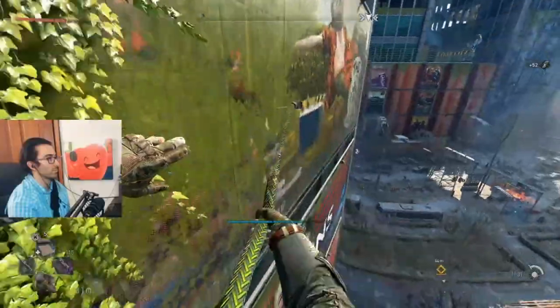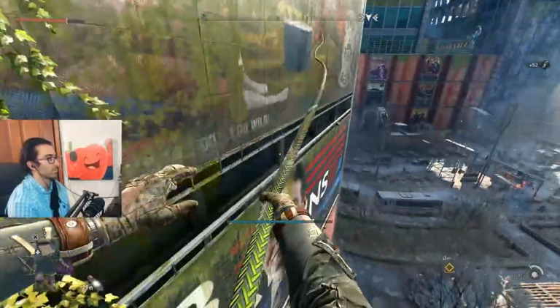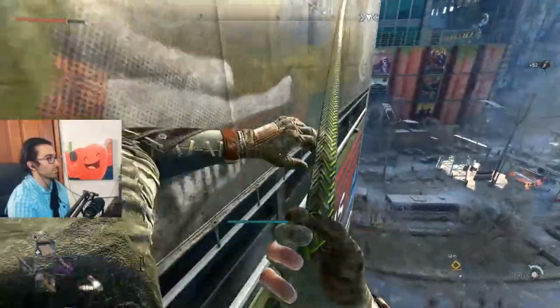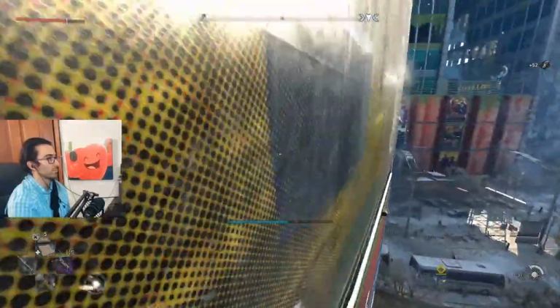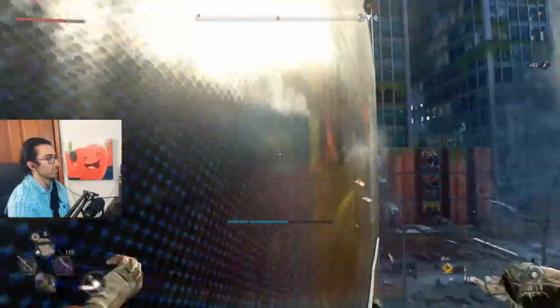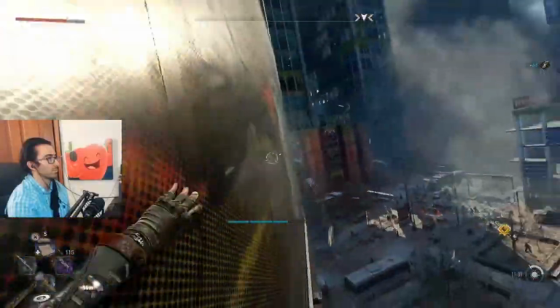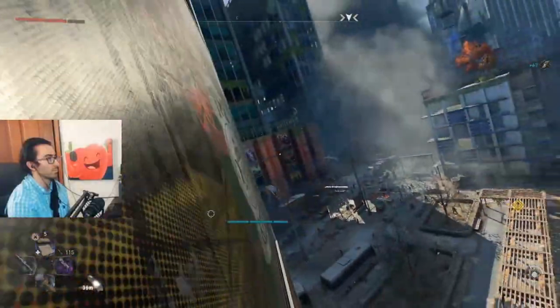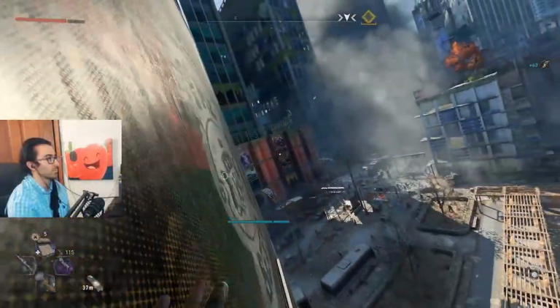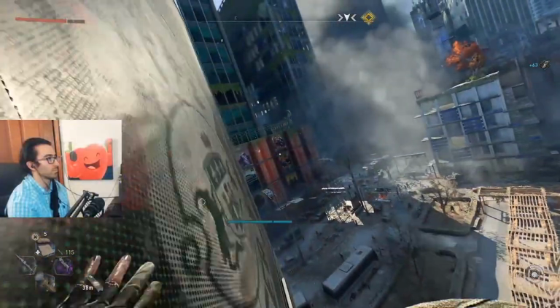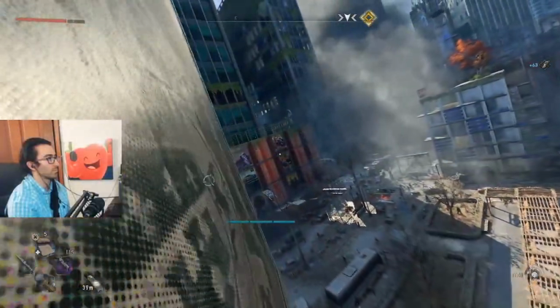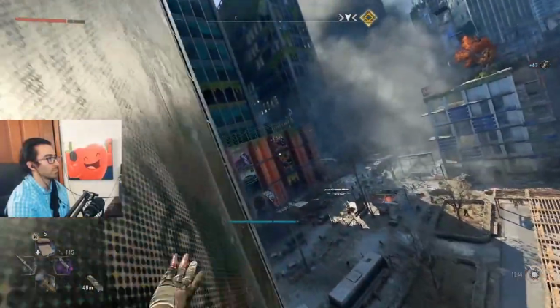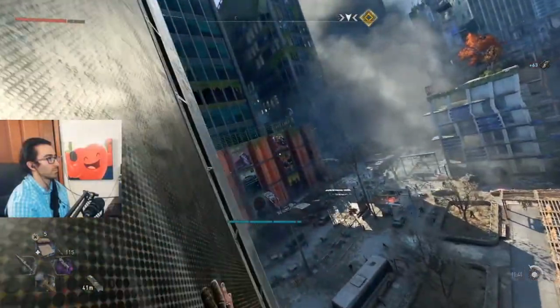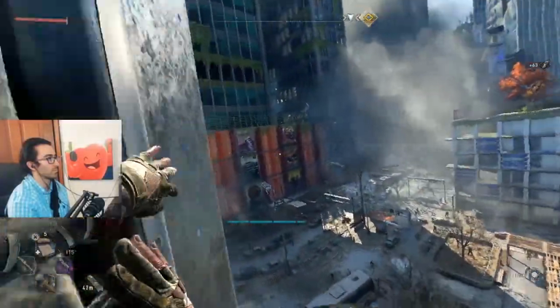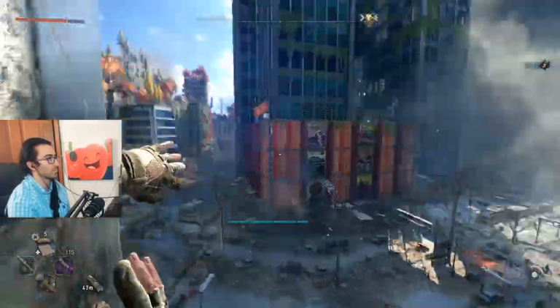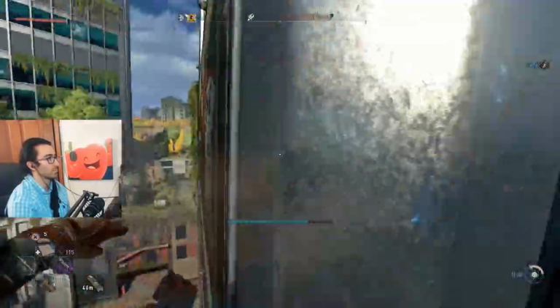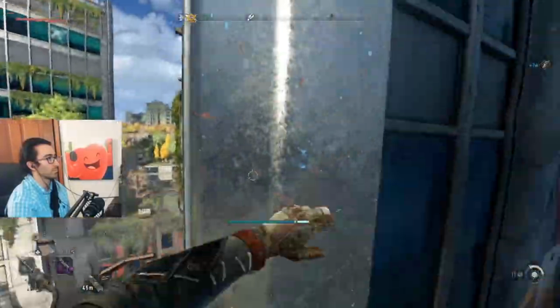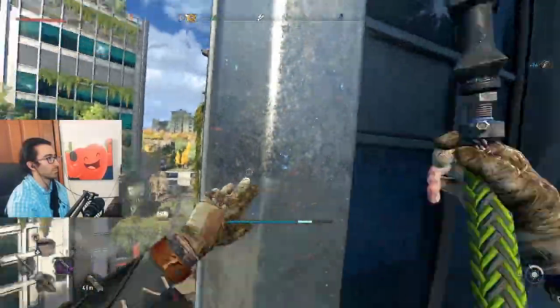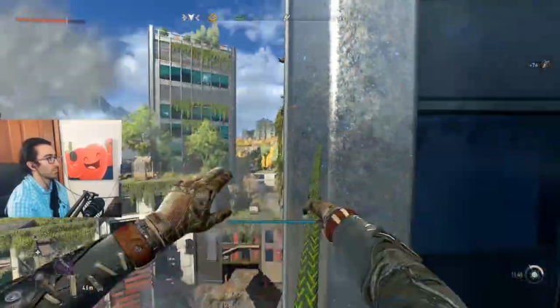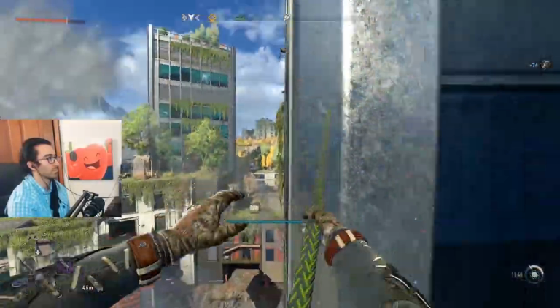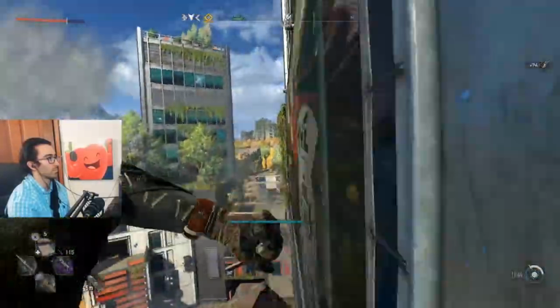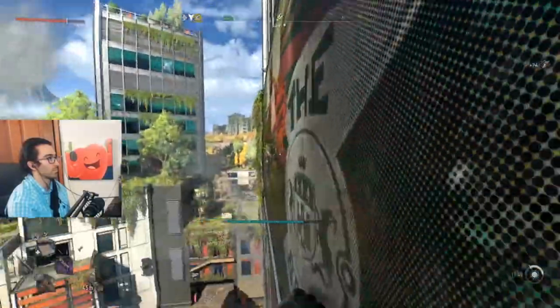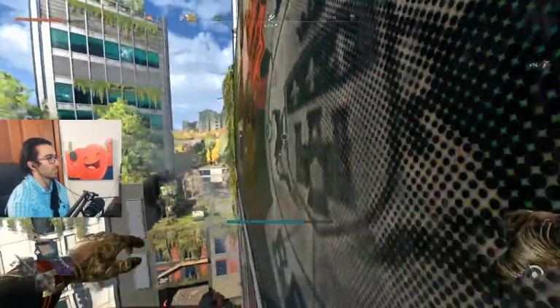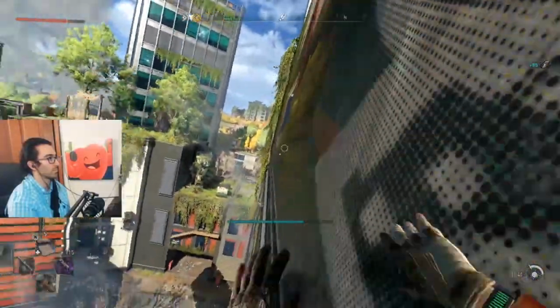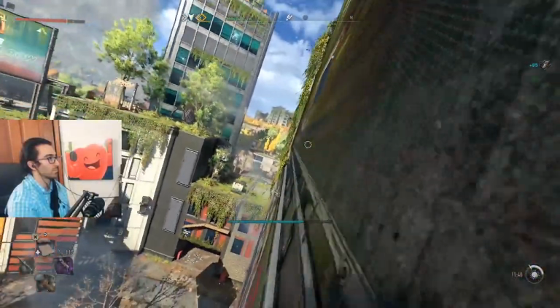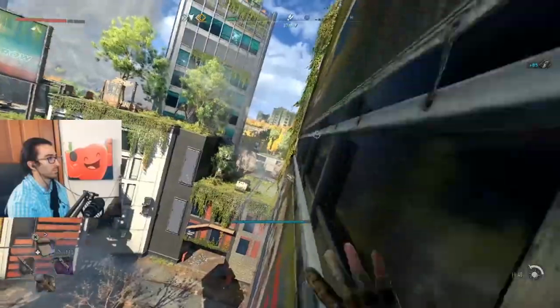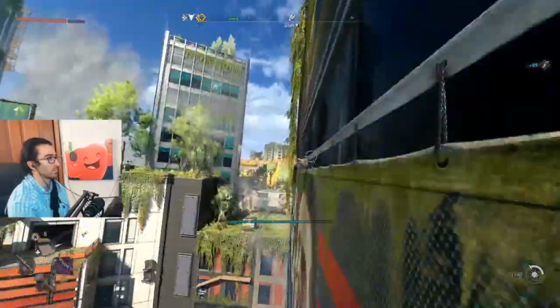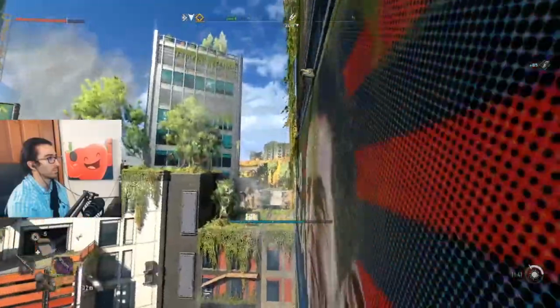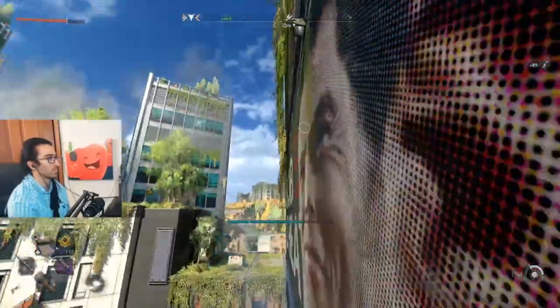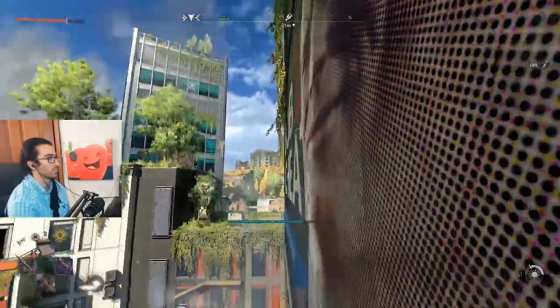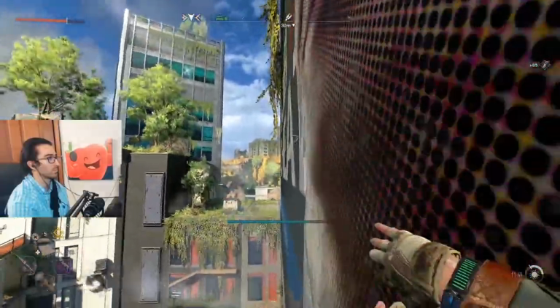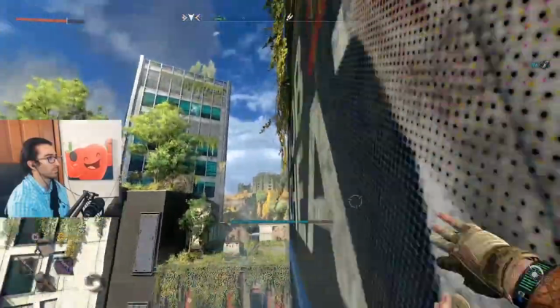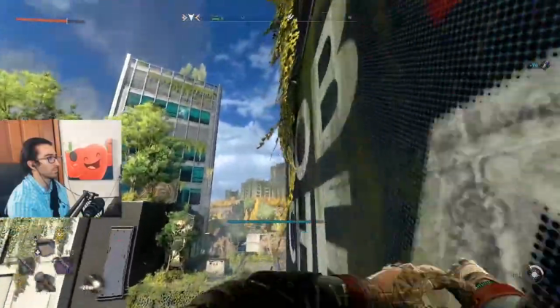Speaking of stamina, you can get it back while in the air without having to rest on the ground by wall running. As you can see, the stamina bar is refilling.